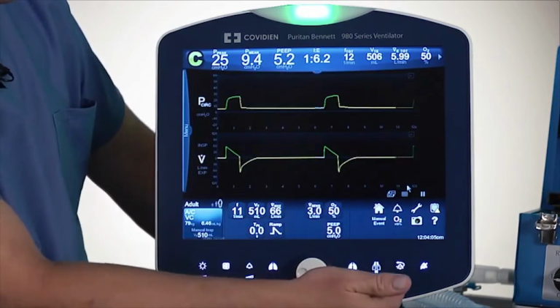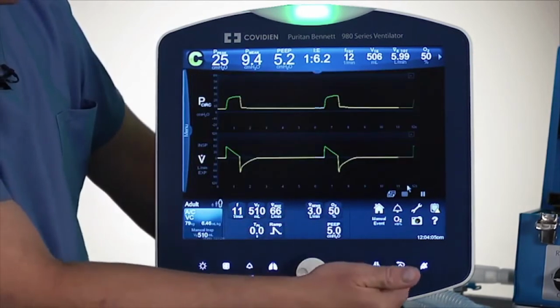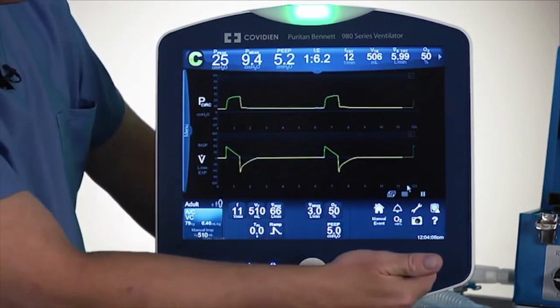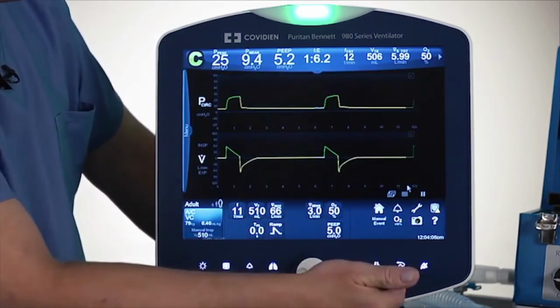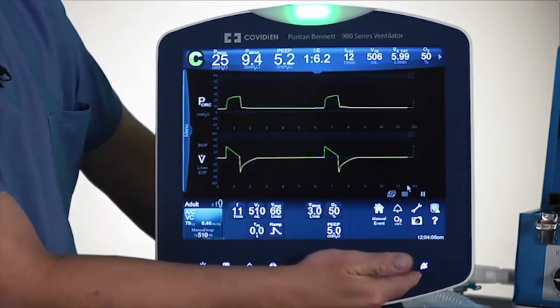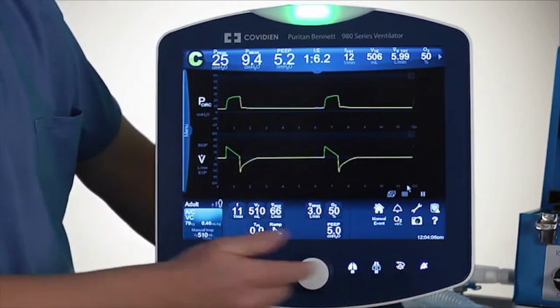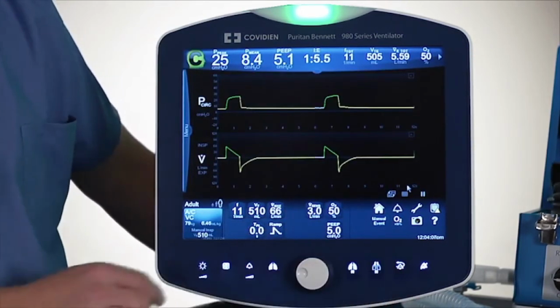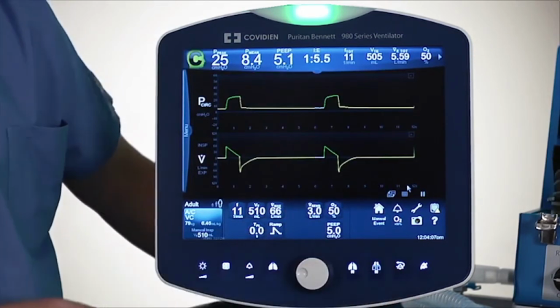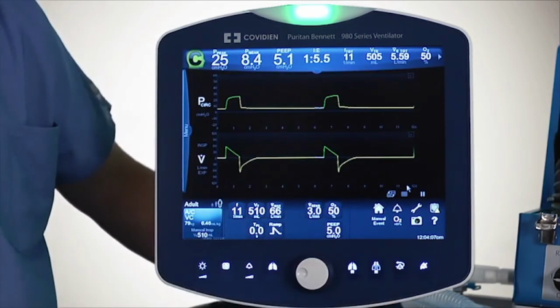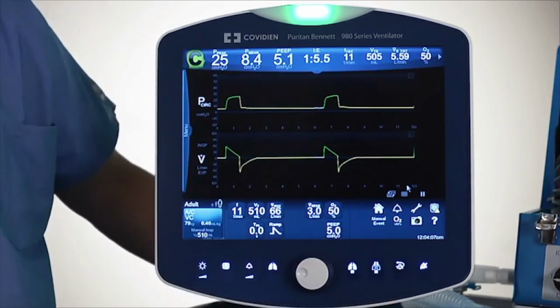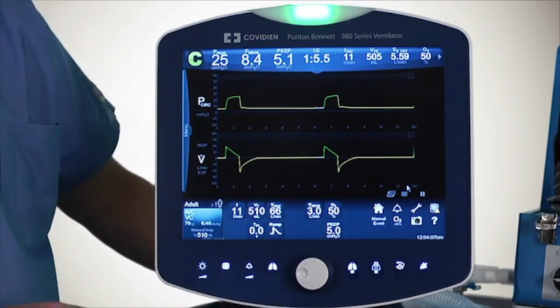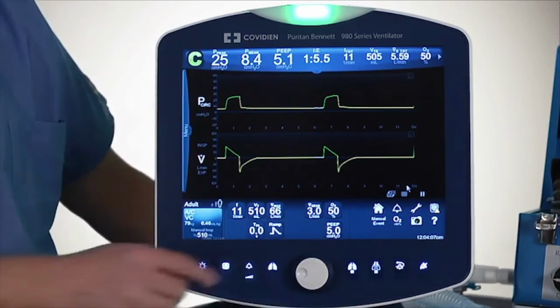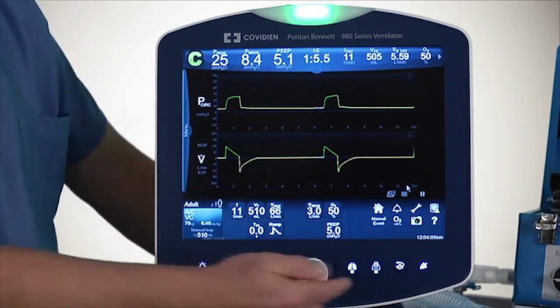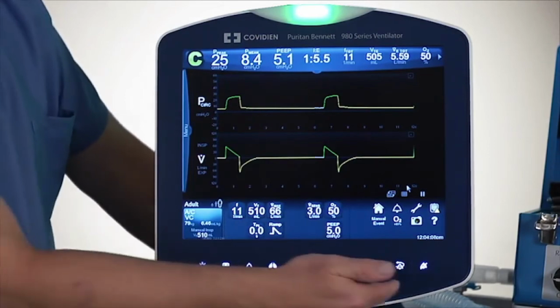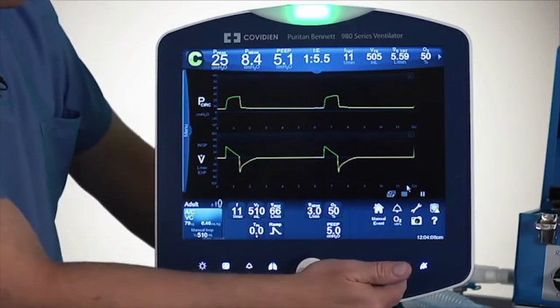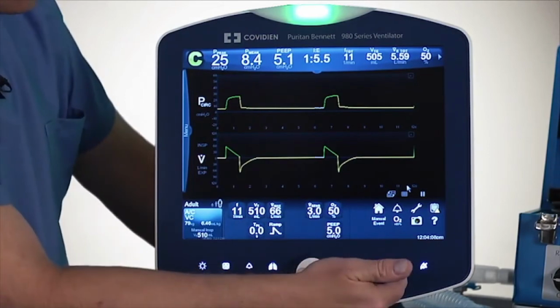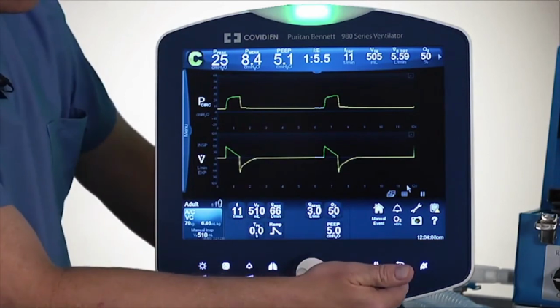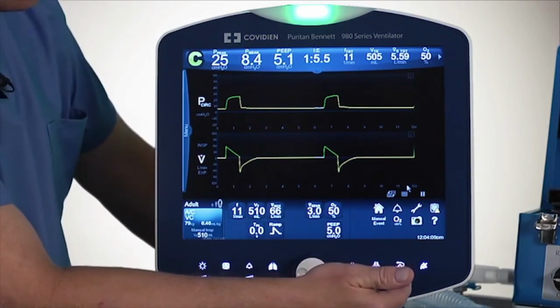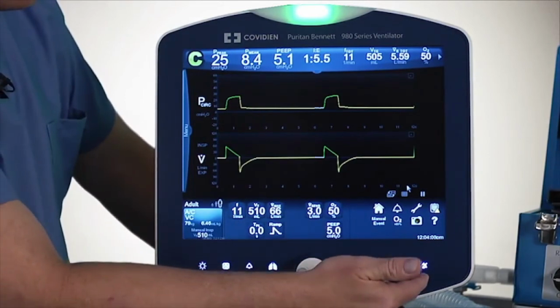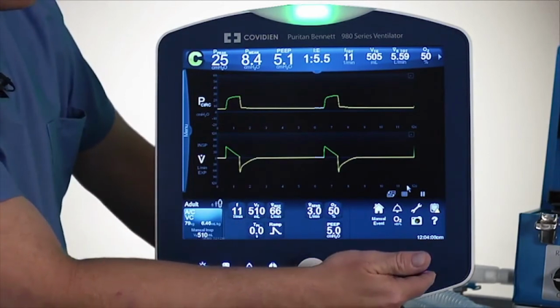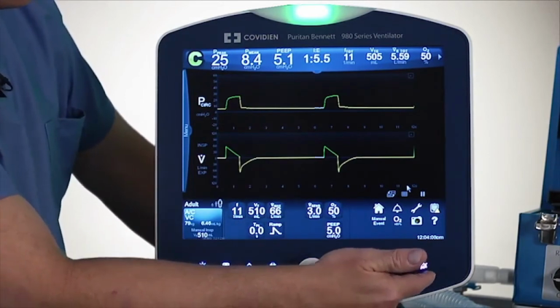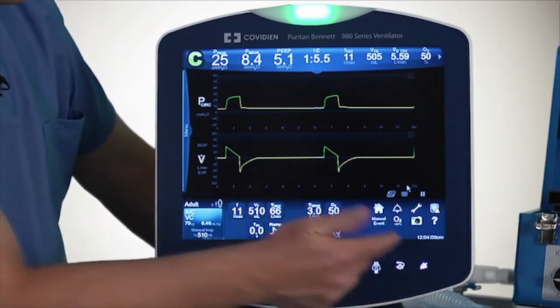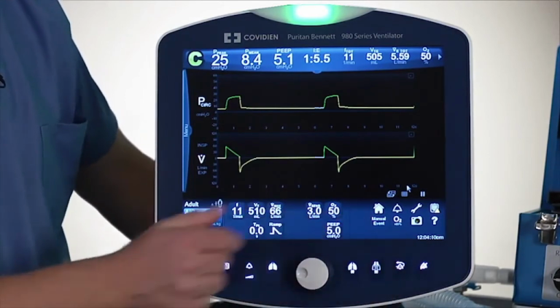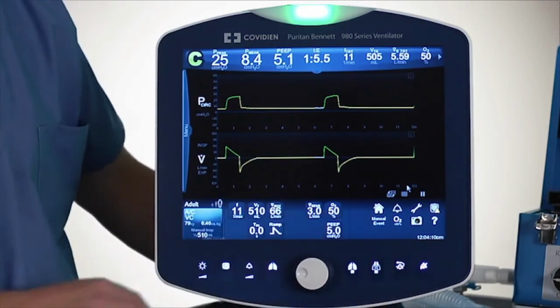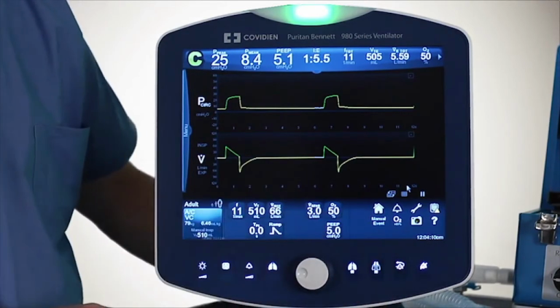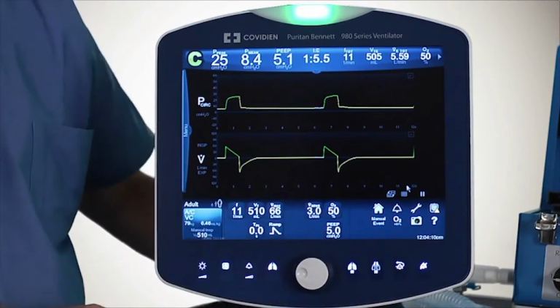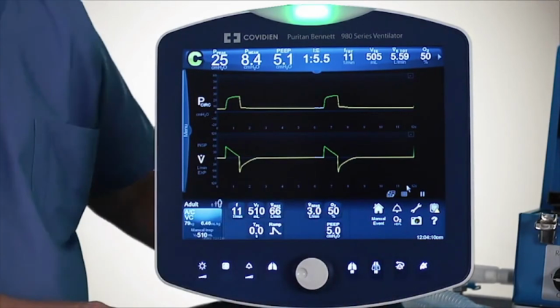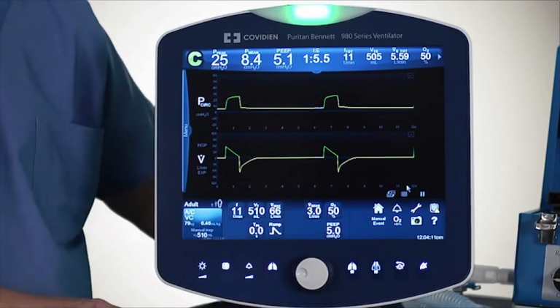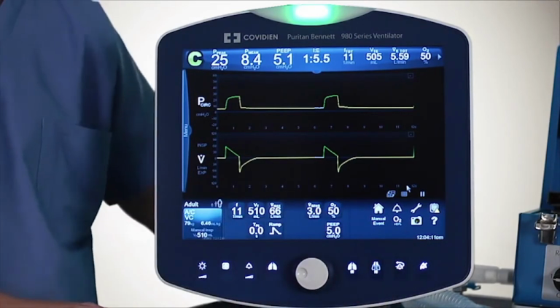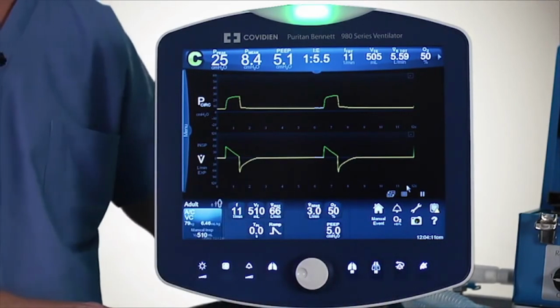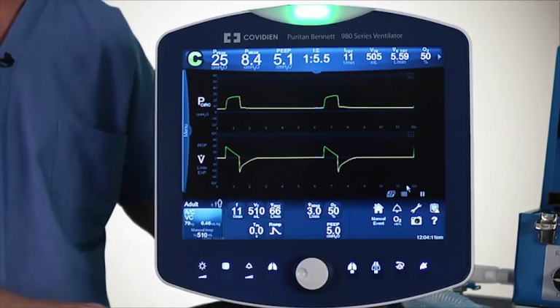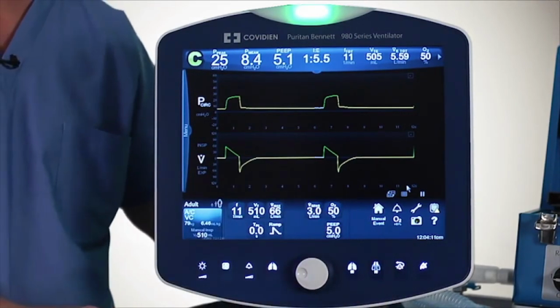And finally, the two we already talked about: the alarm reset and the actual alarm silence, which will last two minutes.